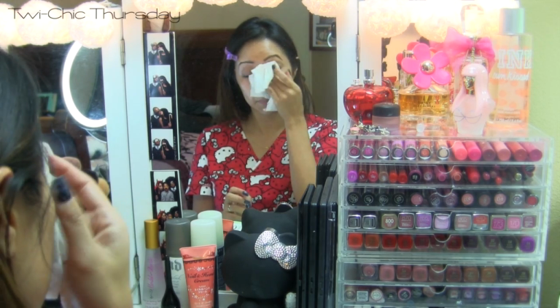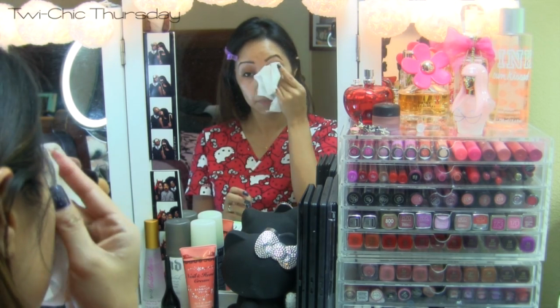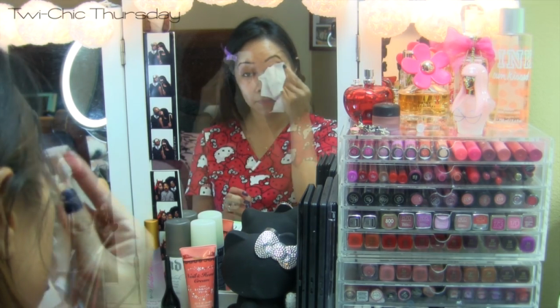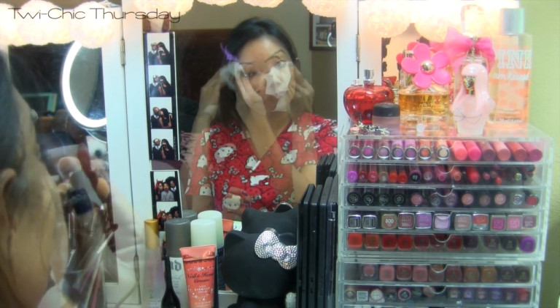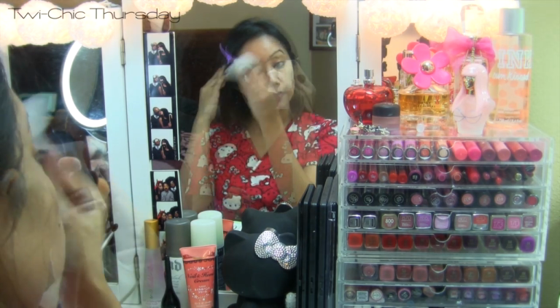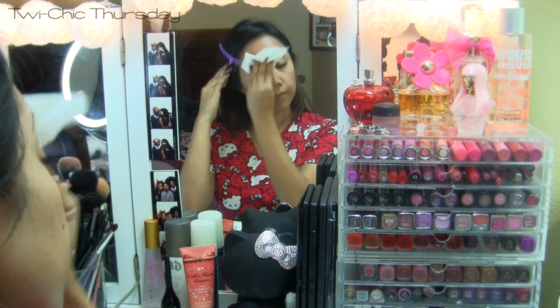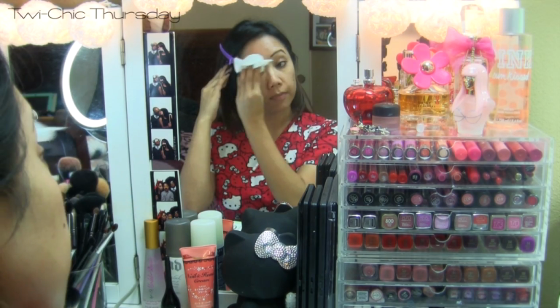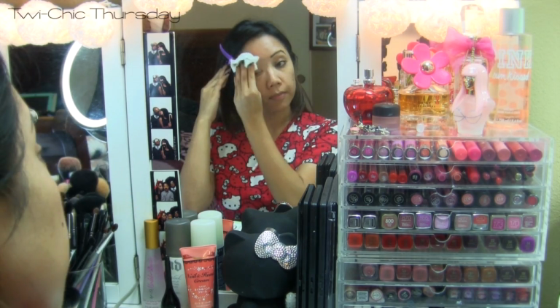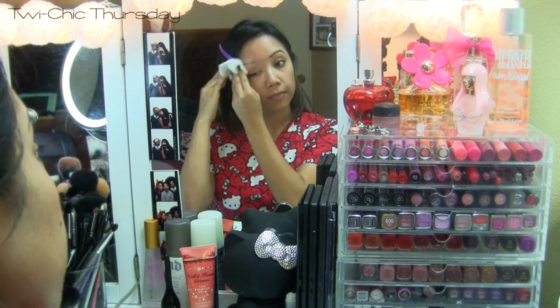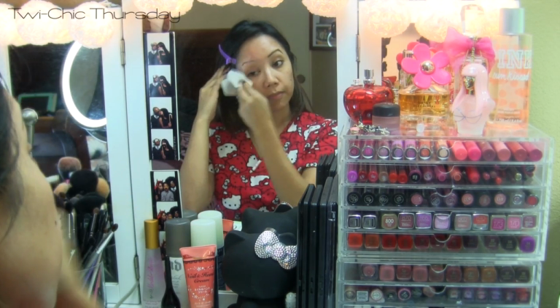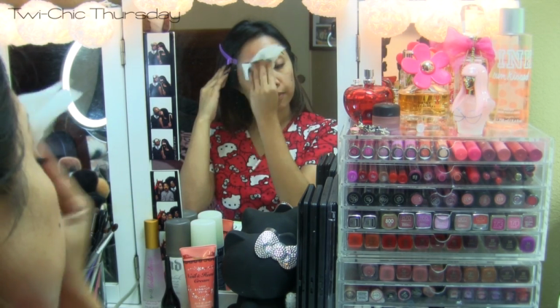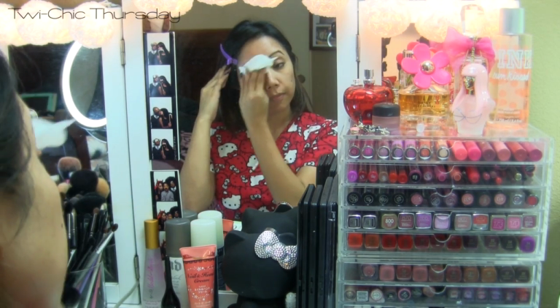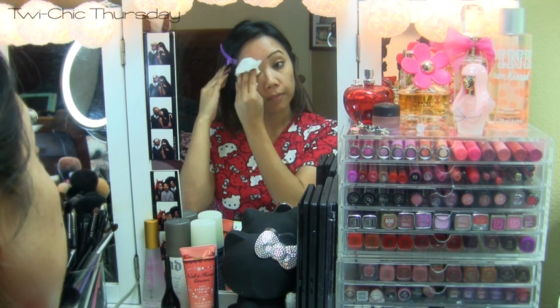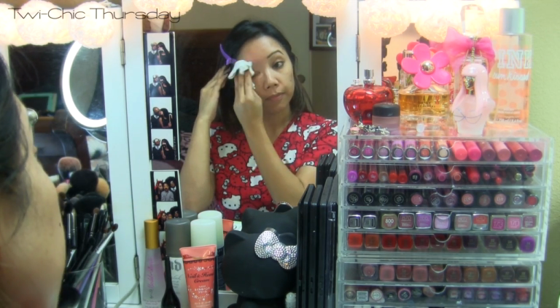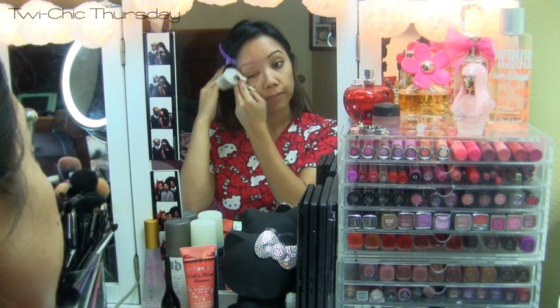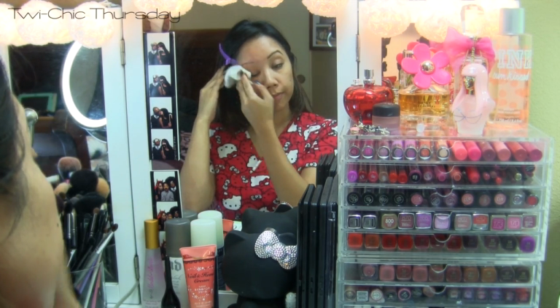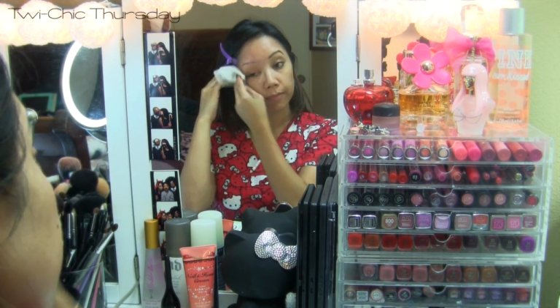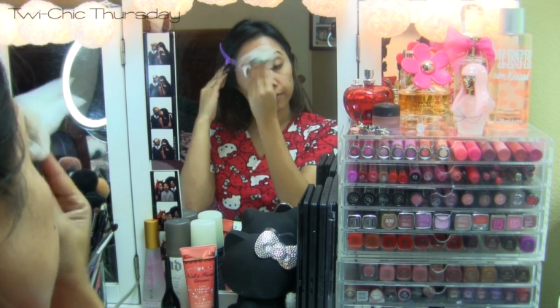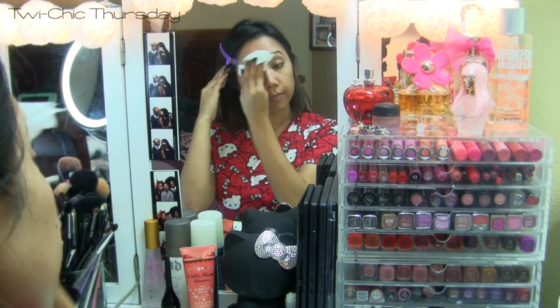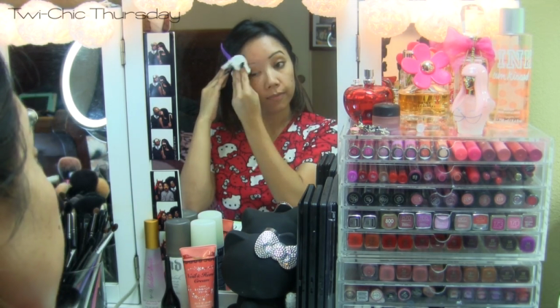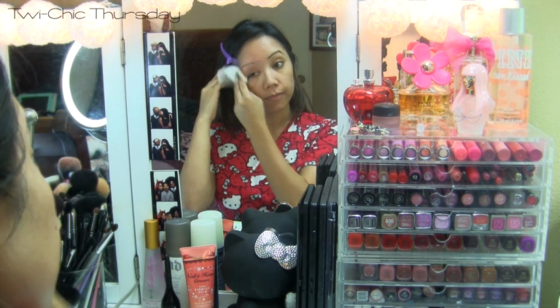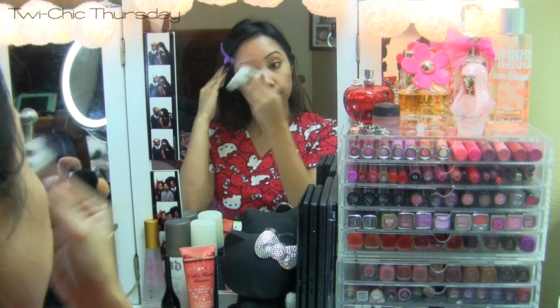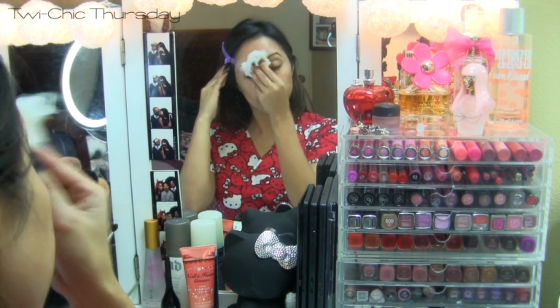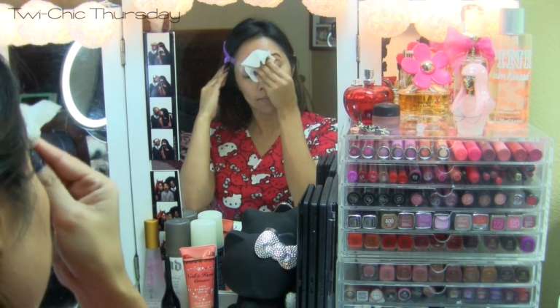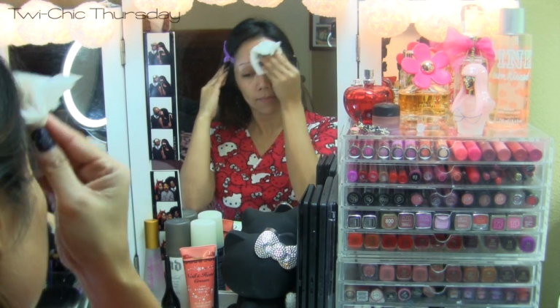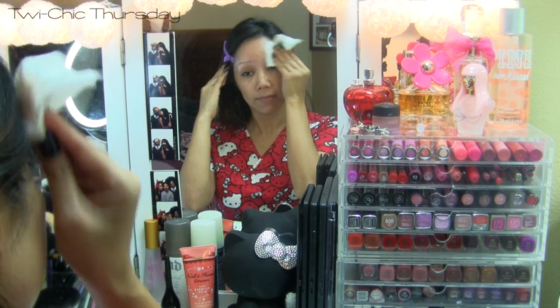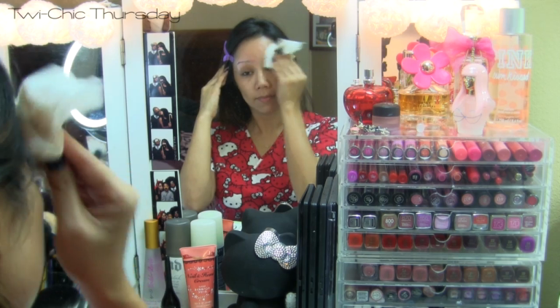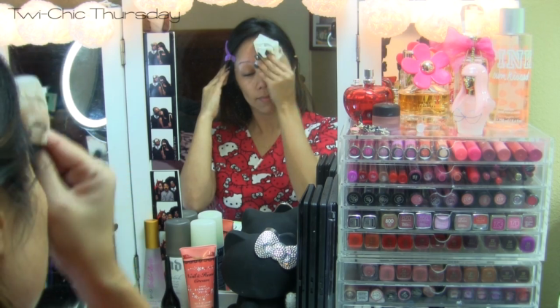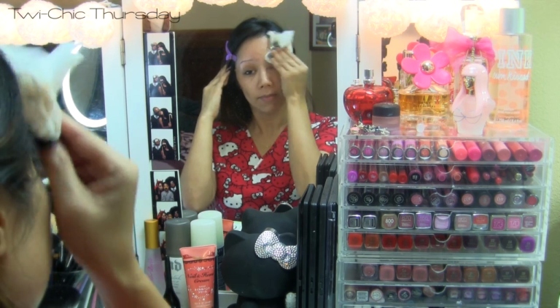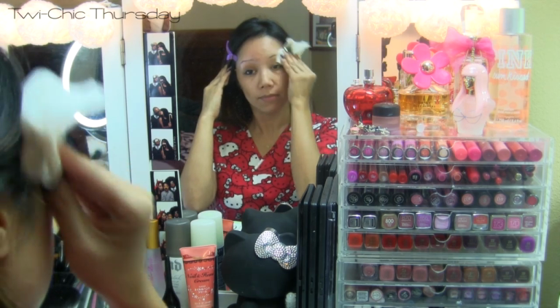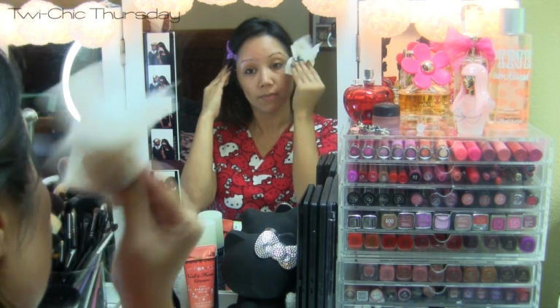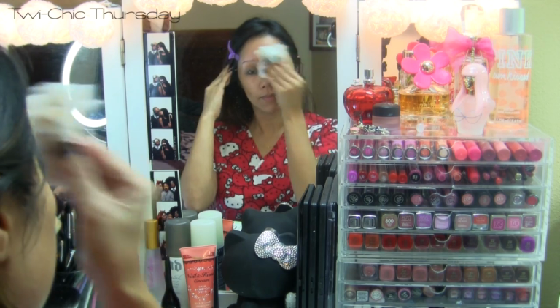And now I'm also going to remove my eyebrows. So now I am eyebrow-less.